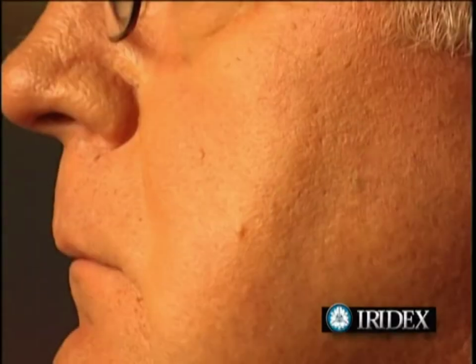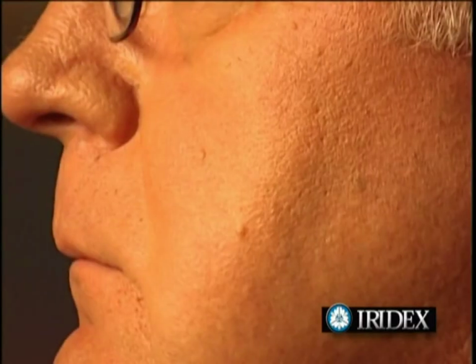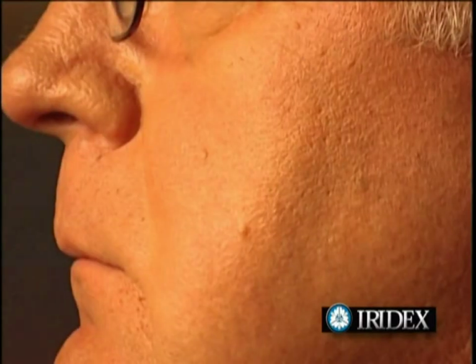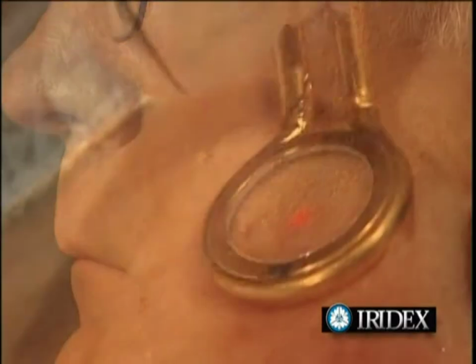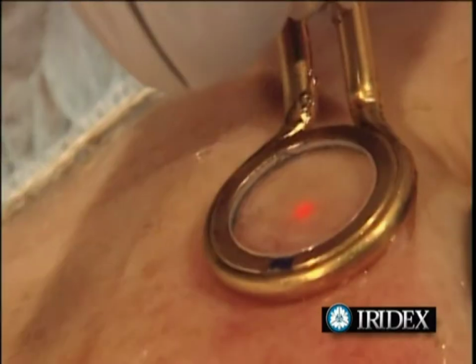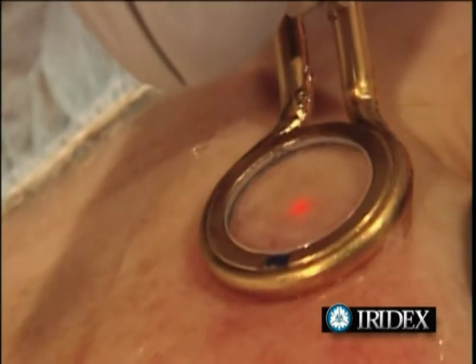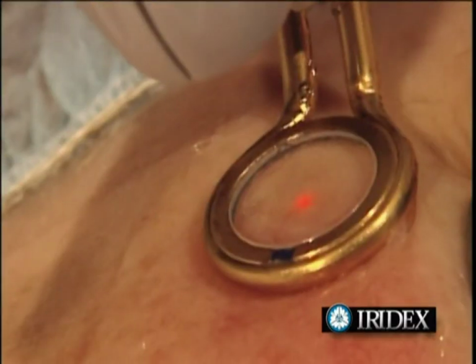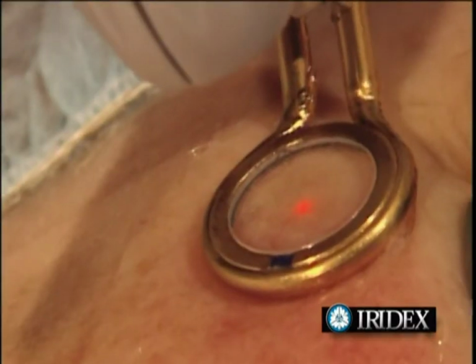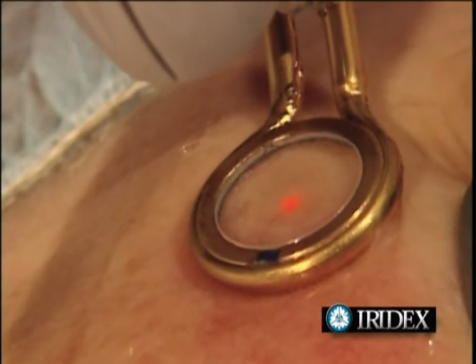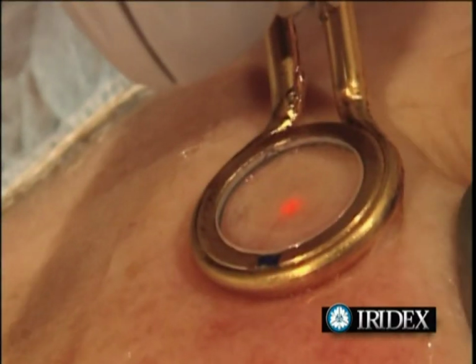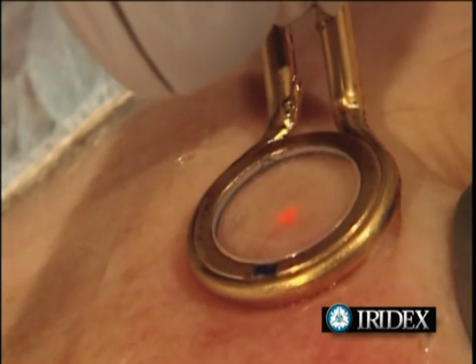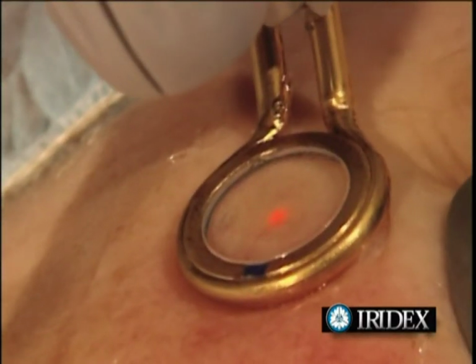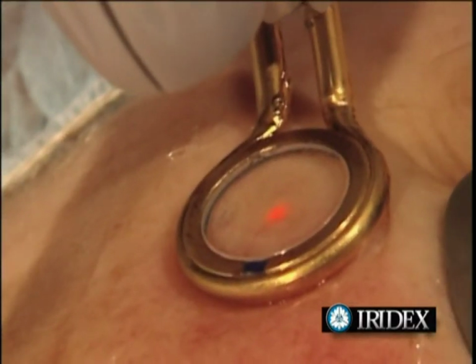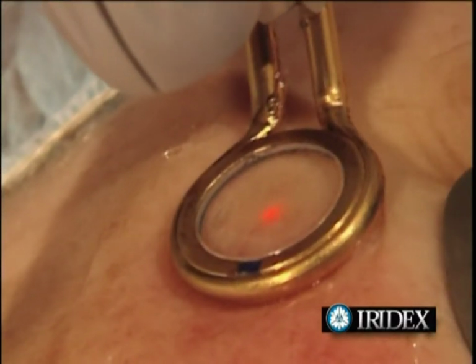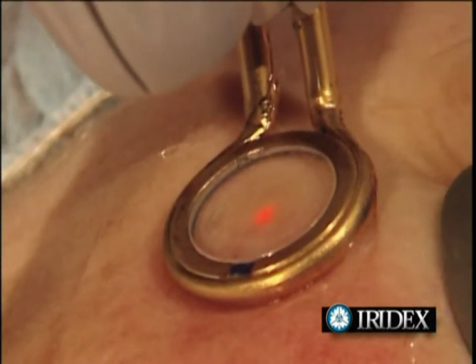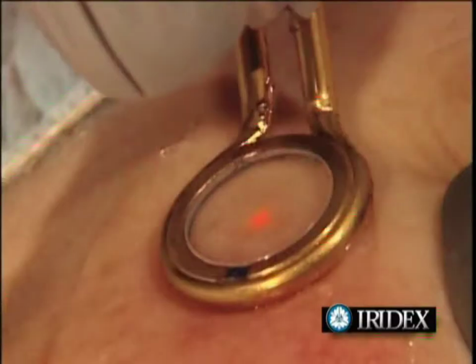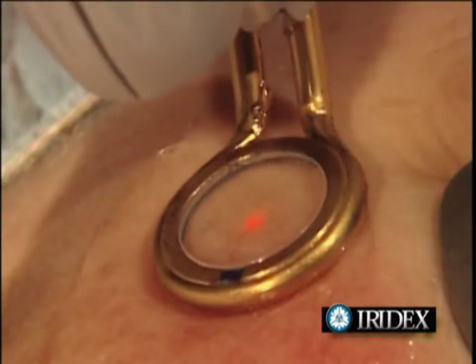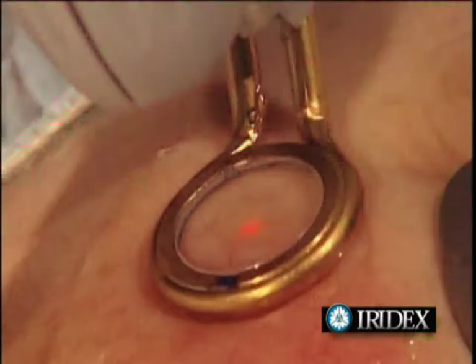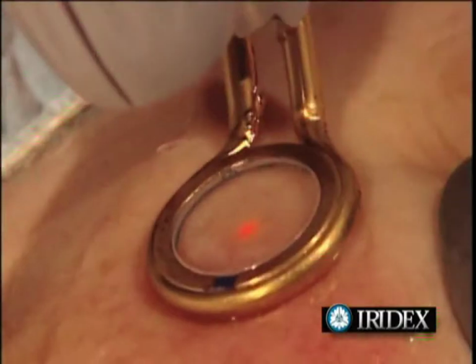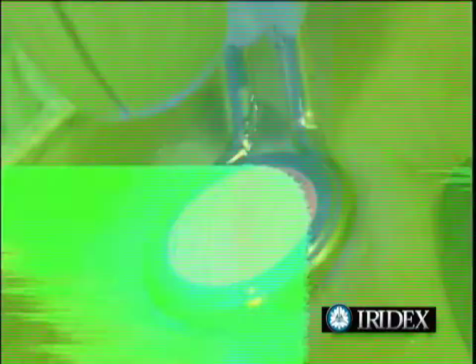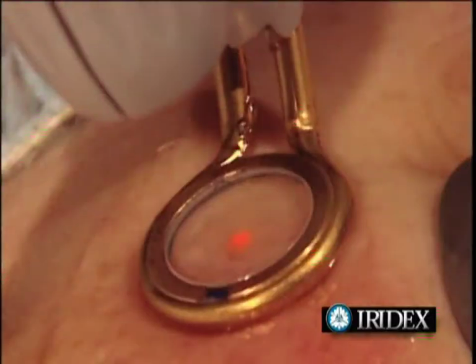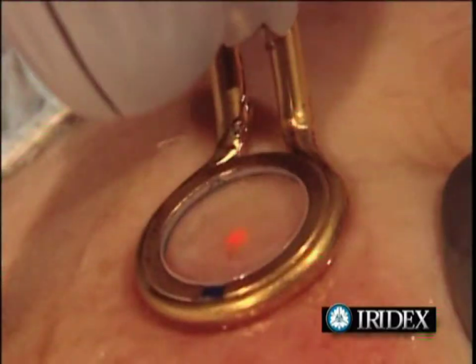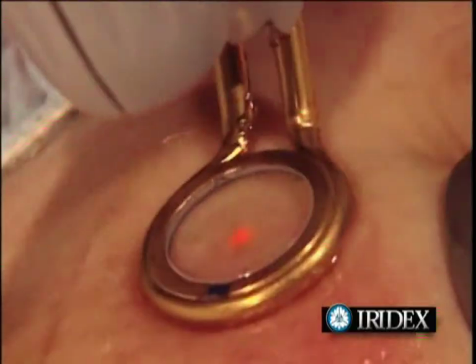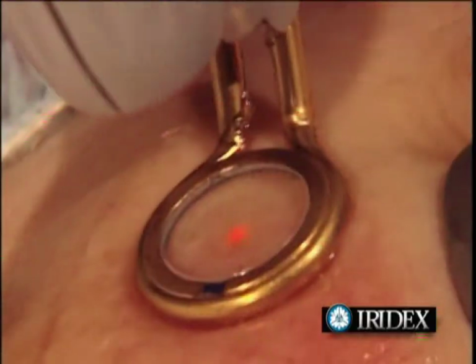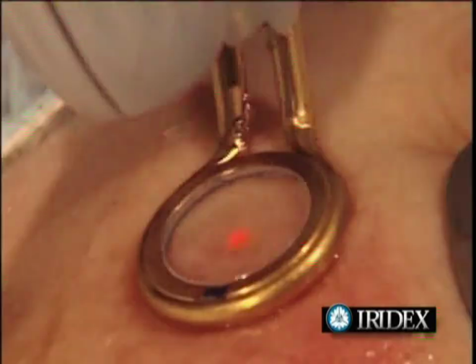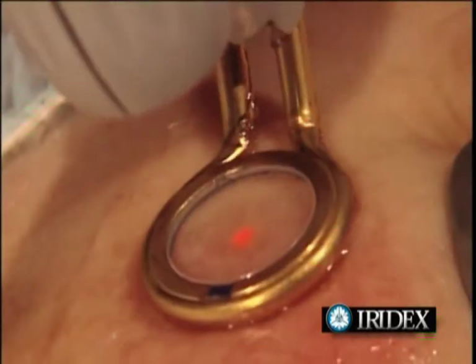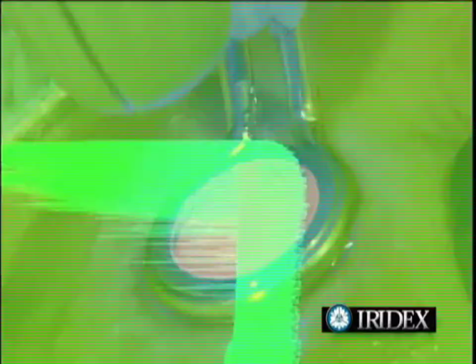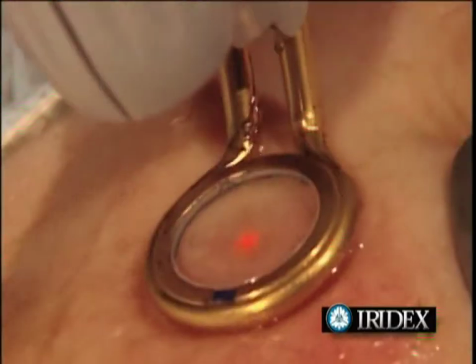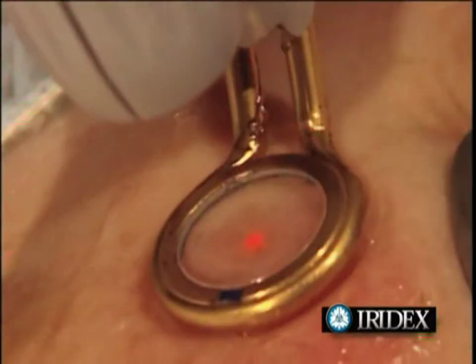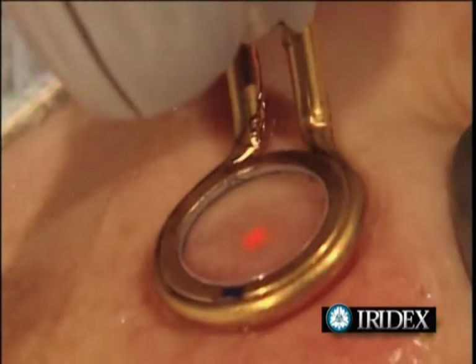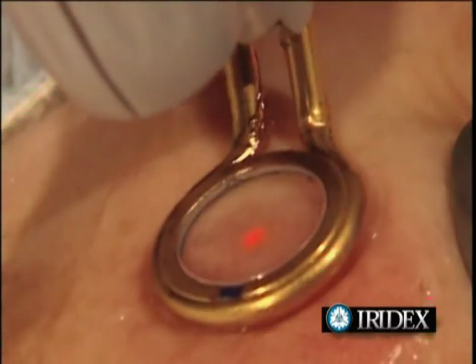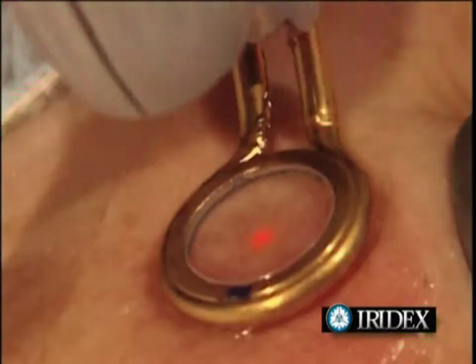This green light laser has been FDA cleared for treating facial vein conditions that affect millions of people.